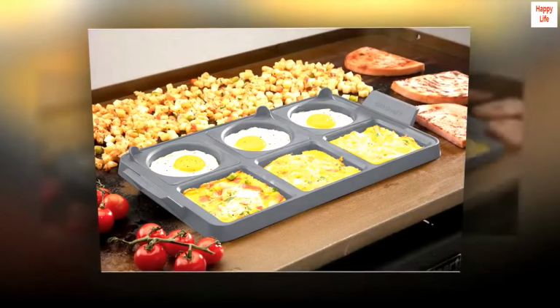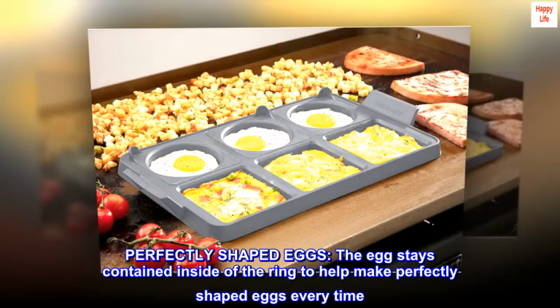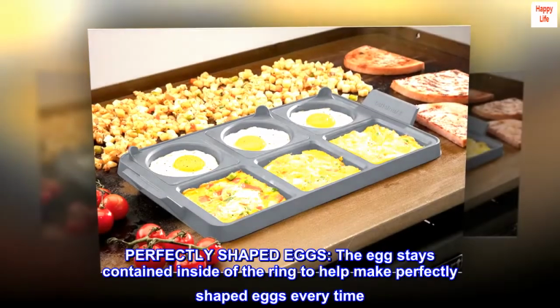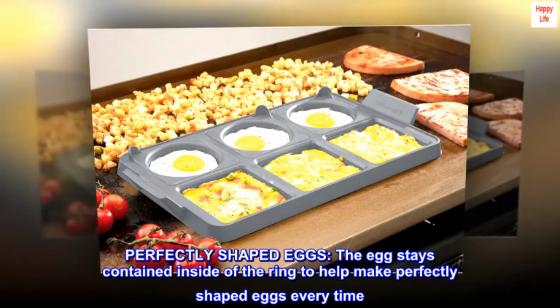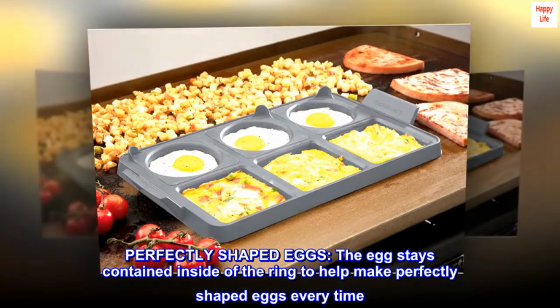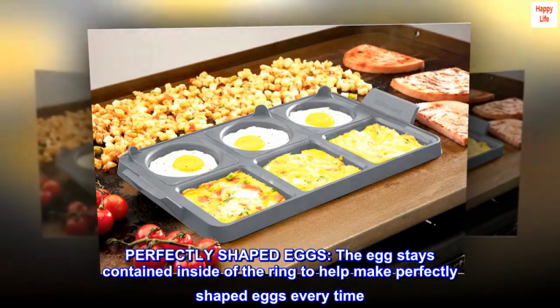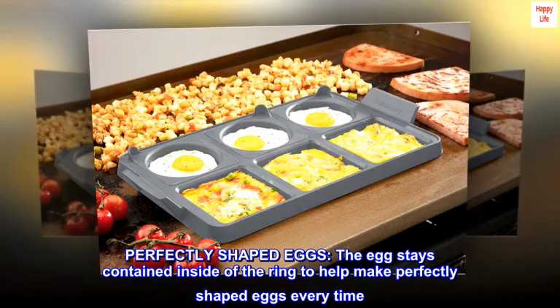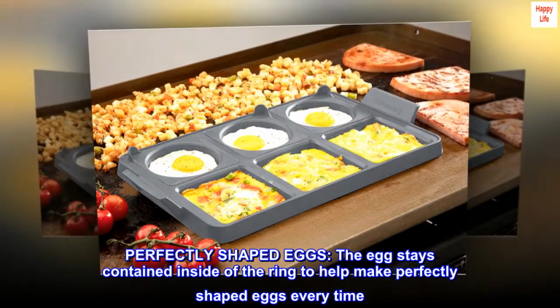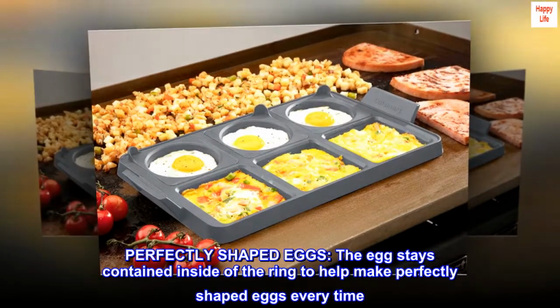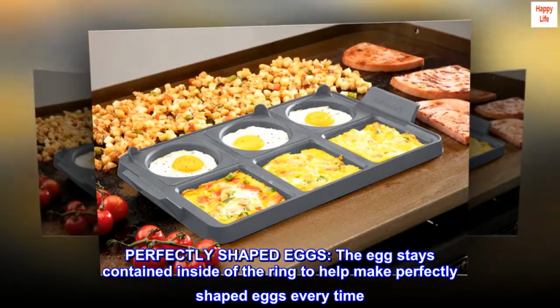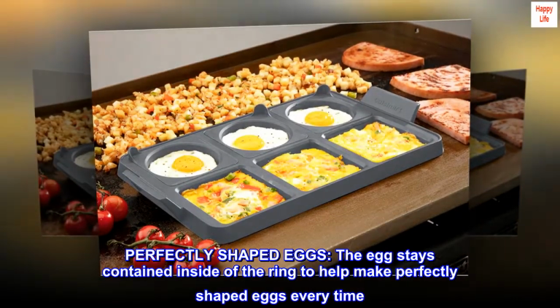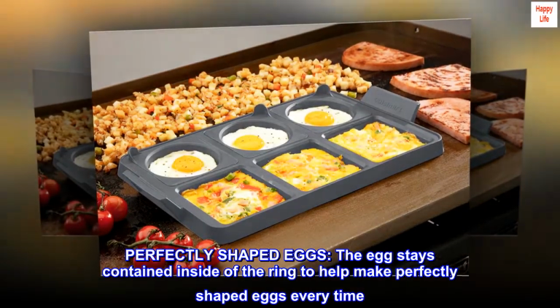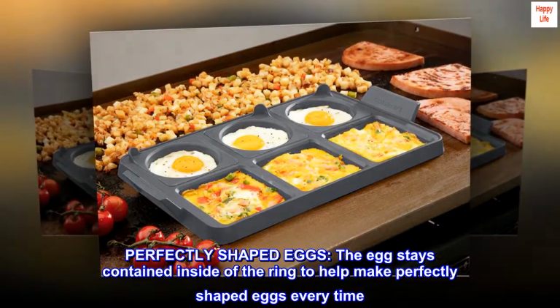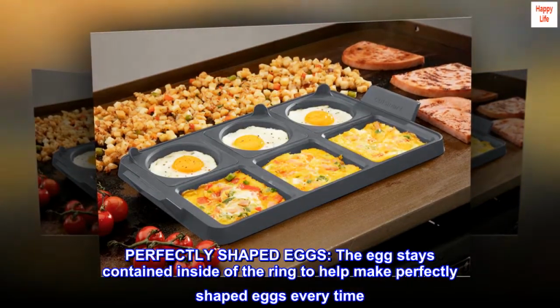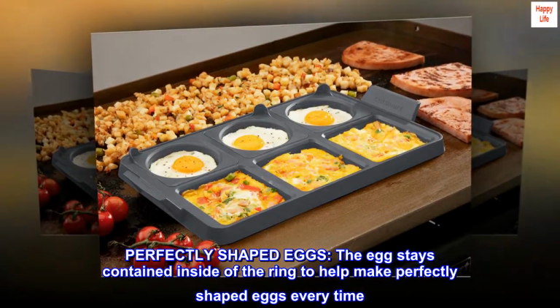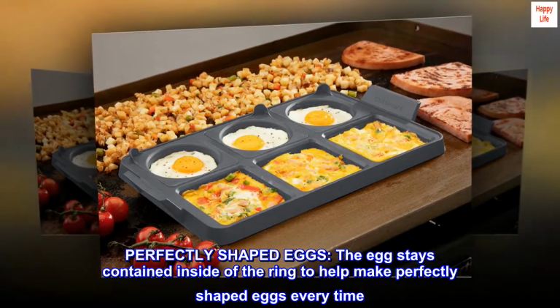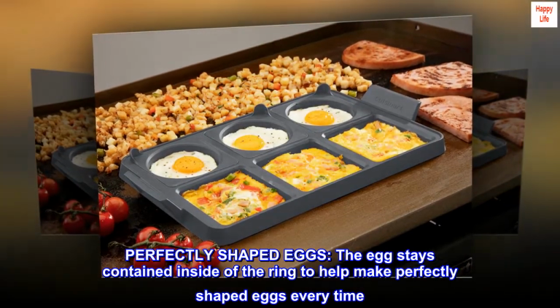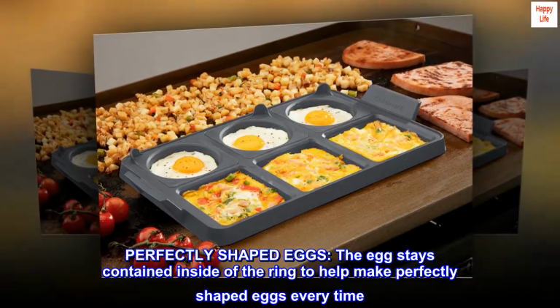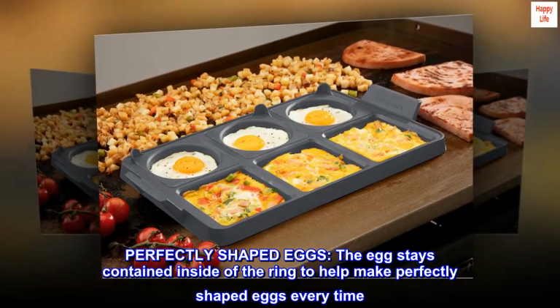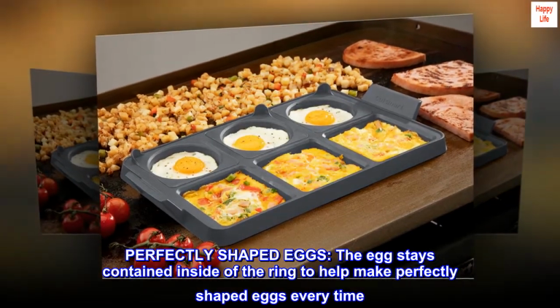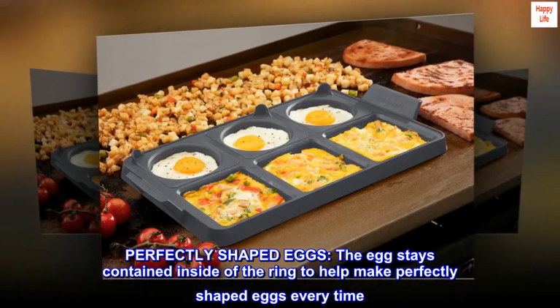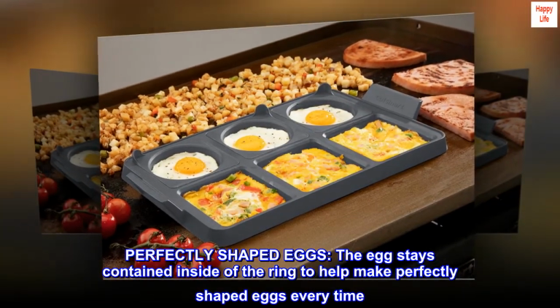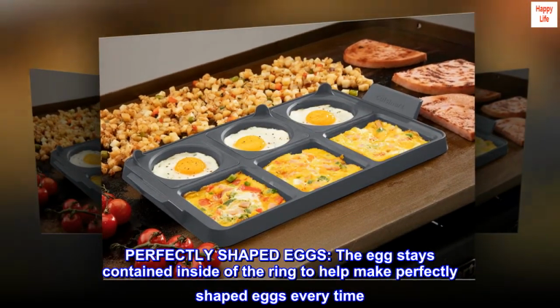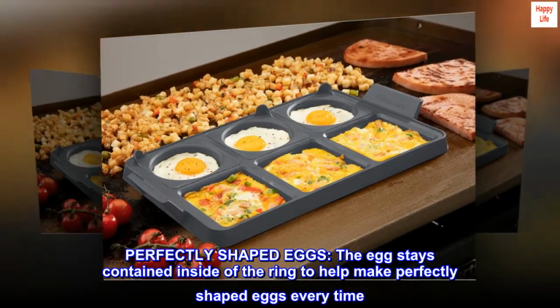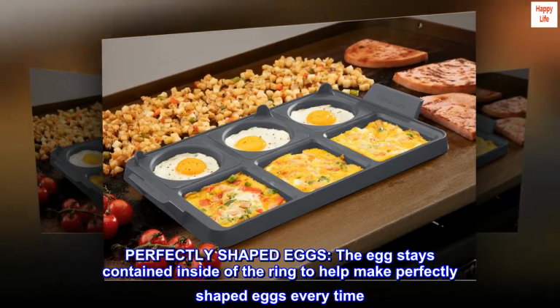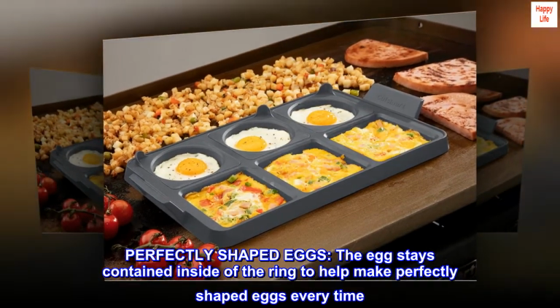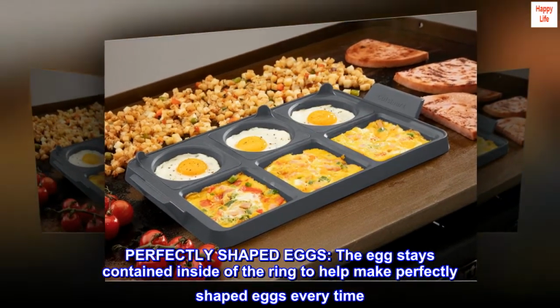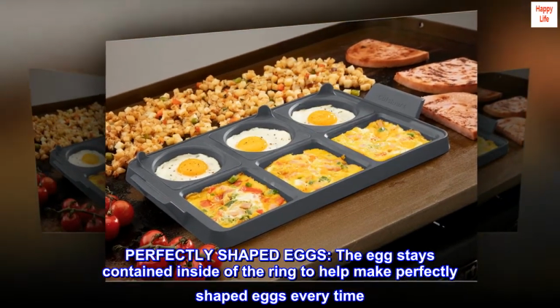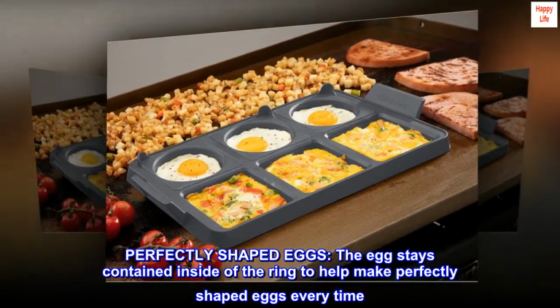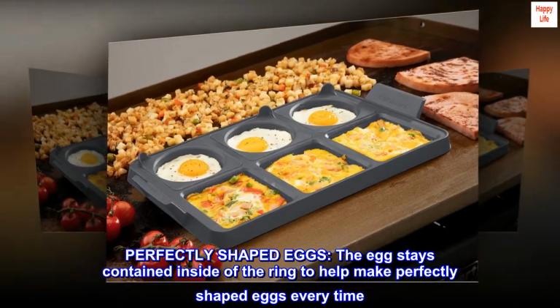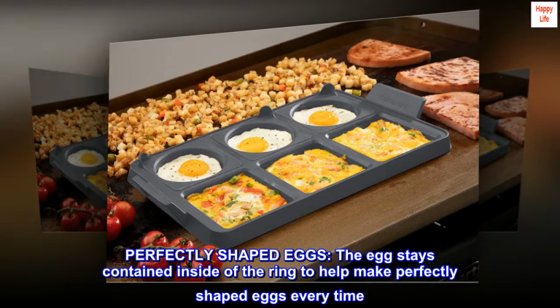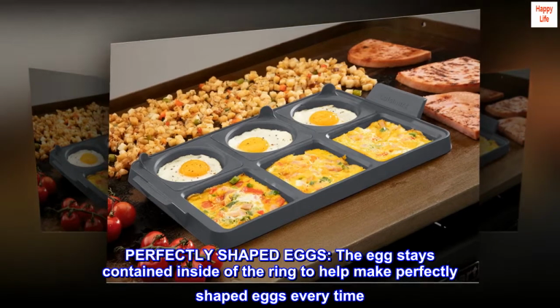Perfectly shaped eggs. The egg stays contained inside of the ring to help make perfectly shaped eggs every time.